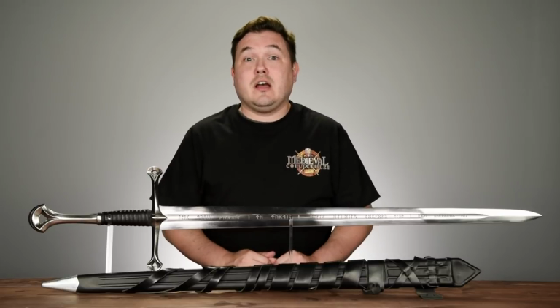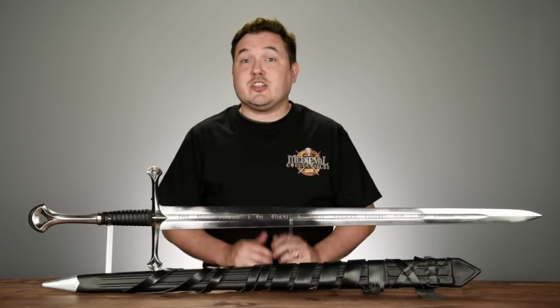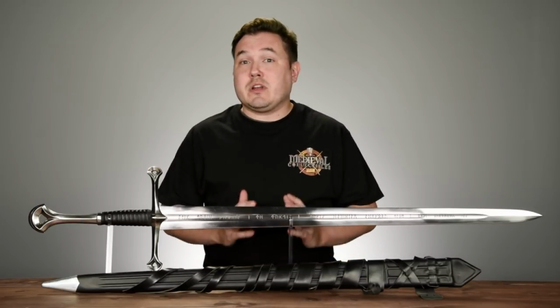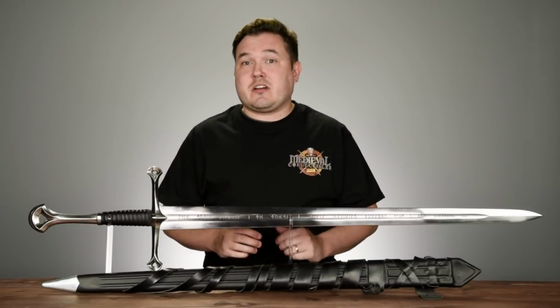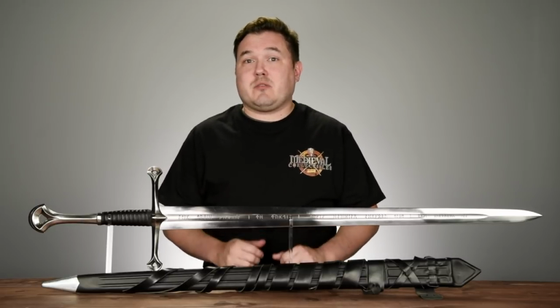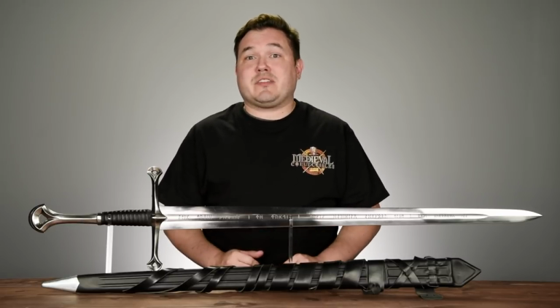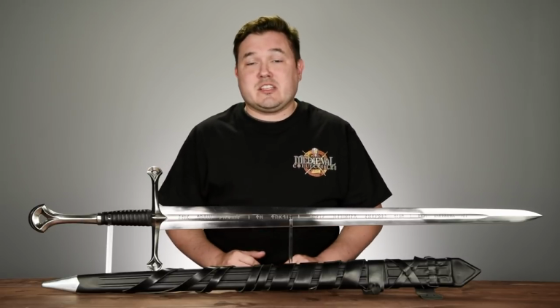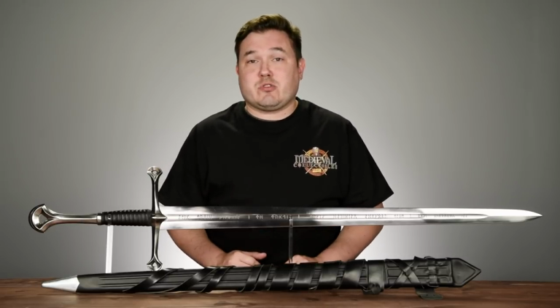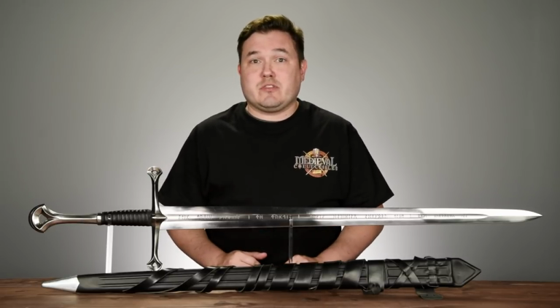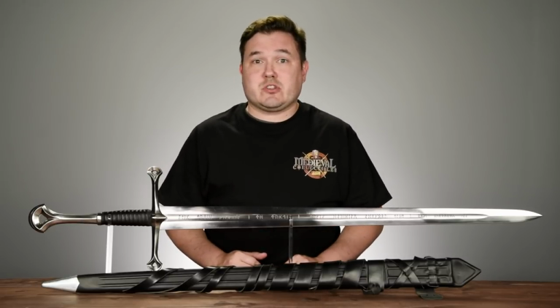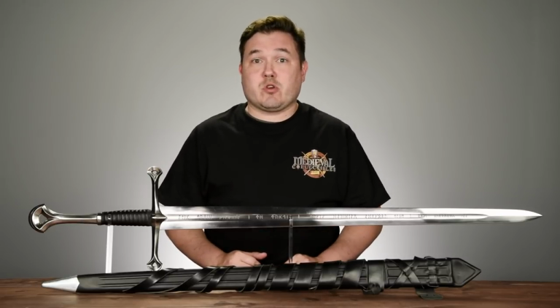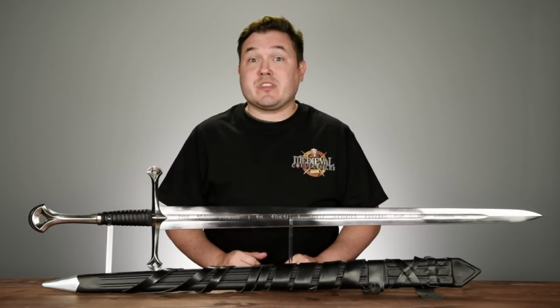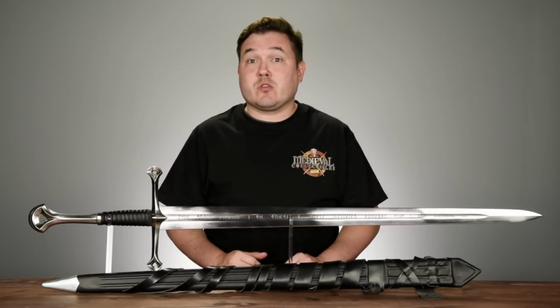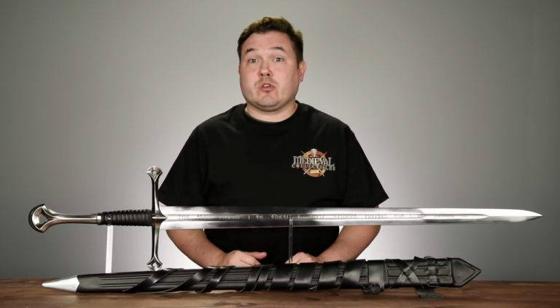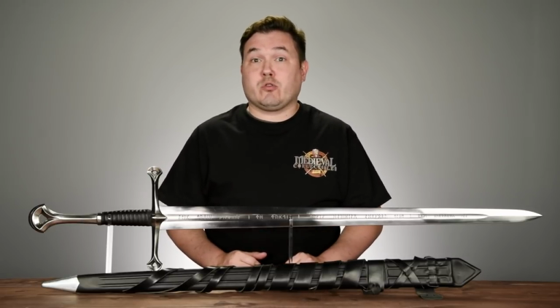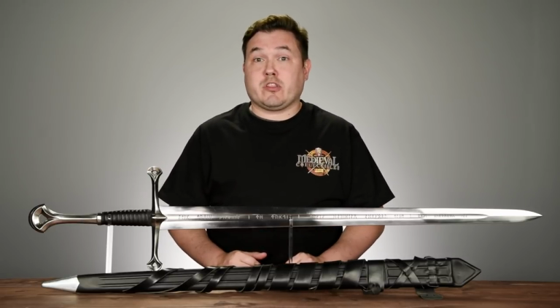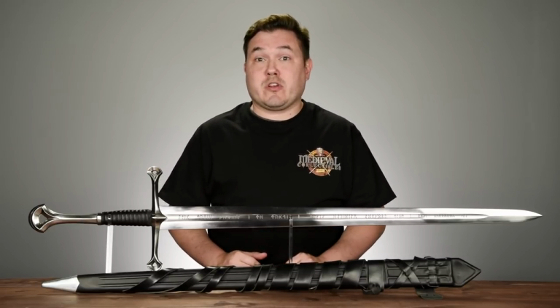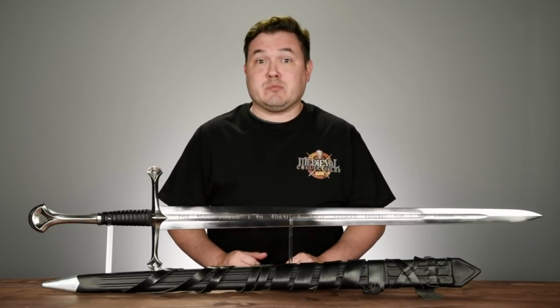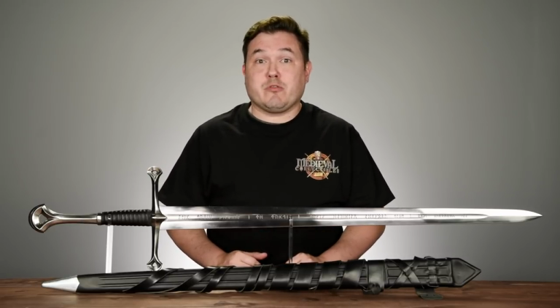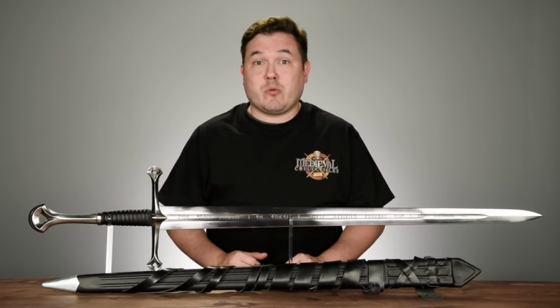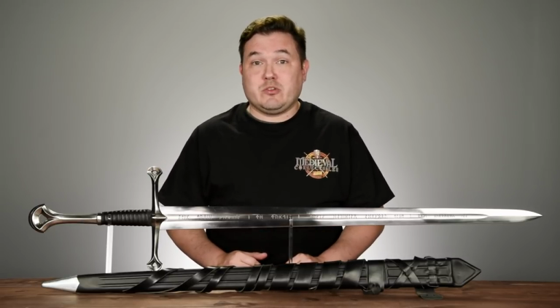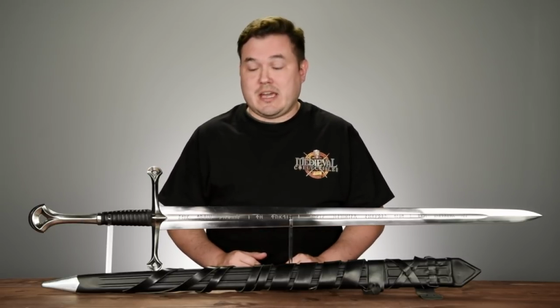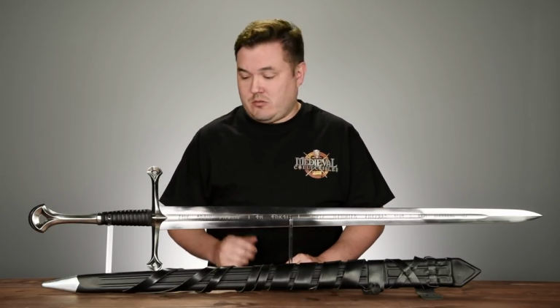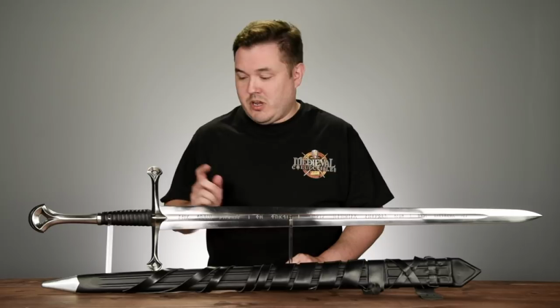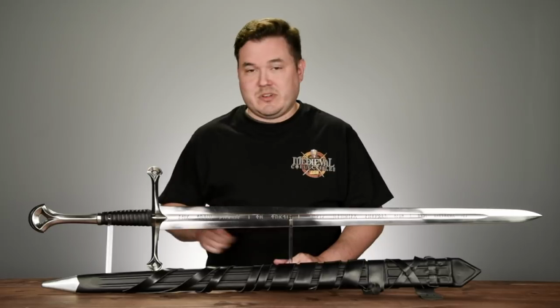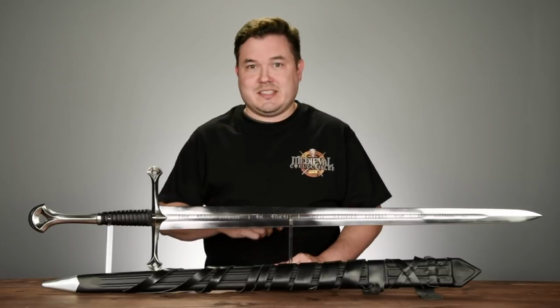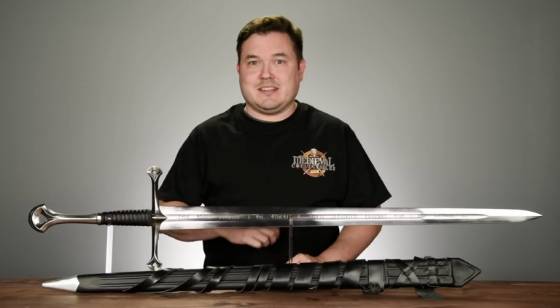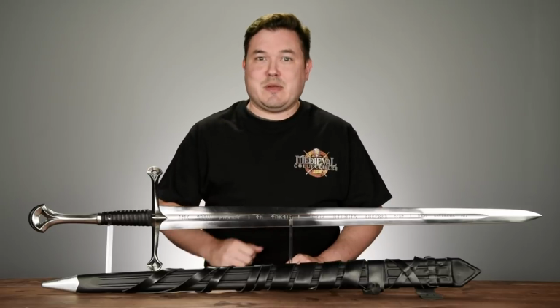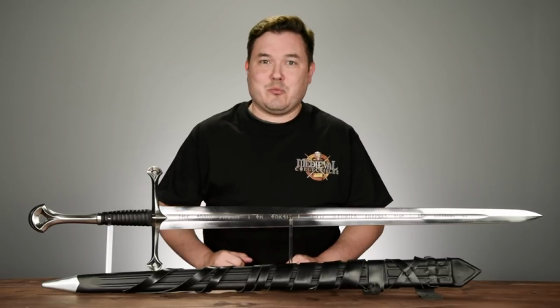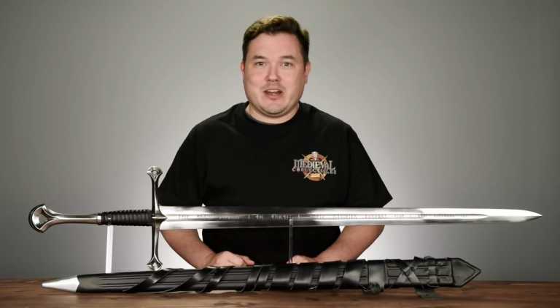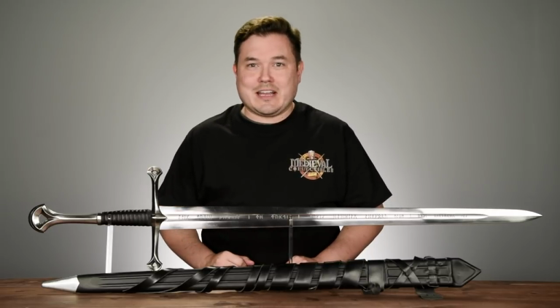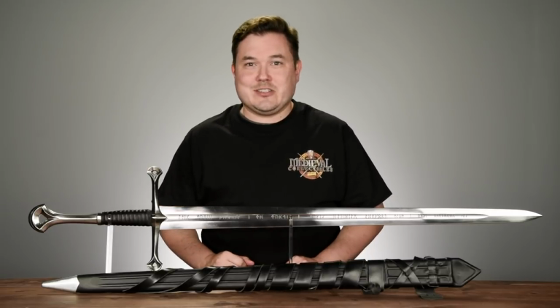I do want to talk about the history of this sword within the world of Lord of the Rings, but before we do that, why don't we see this bad boy in action?